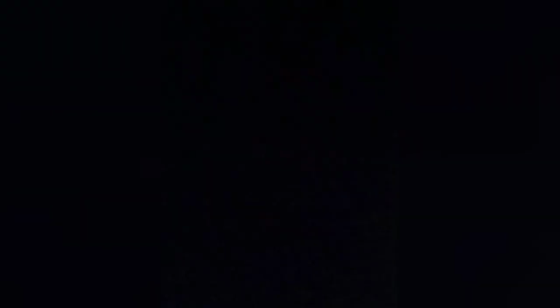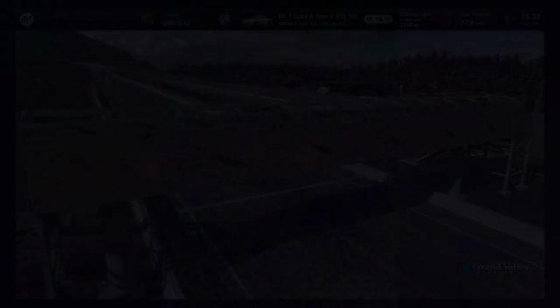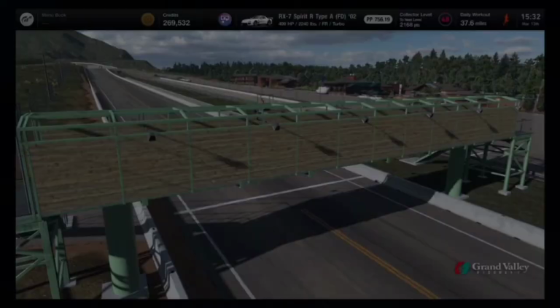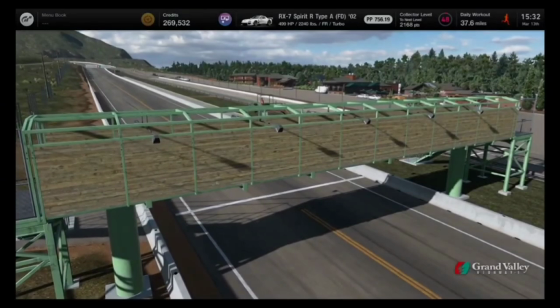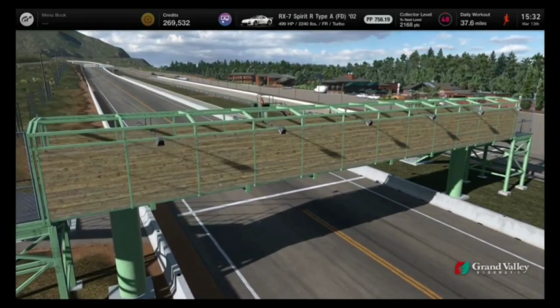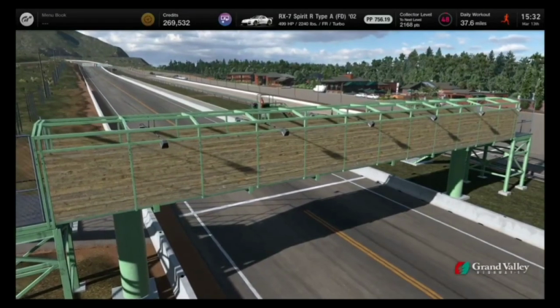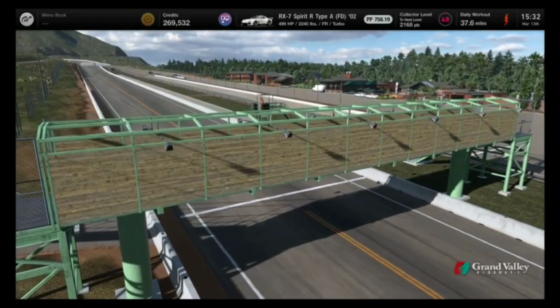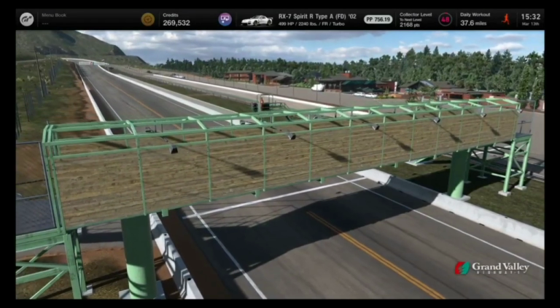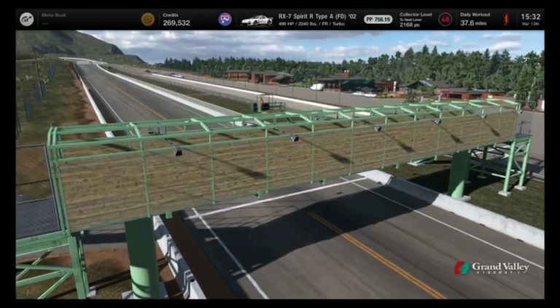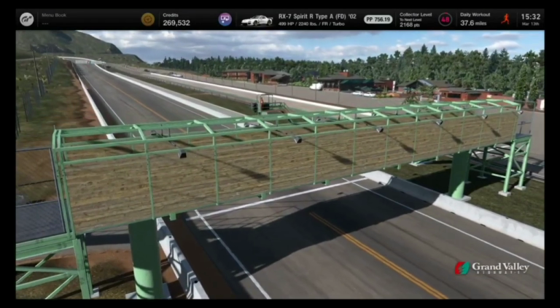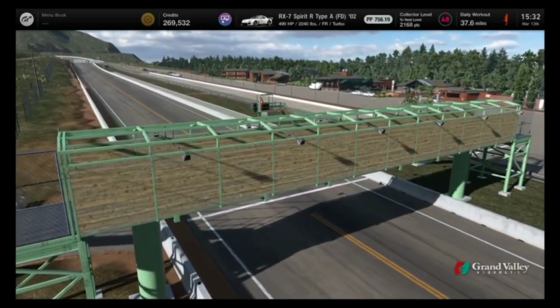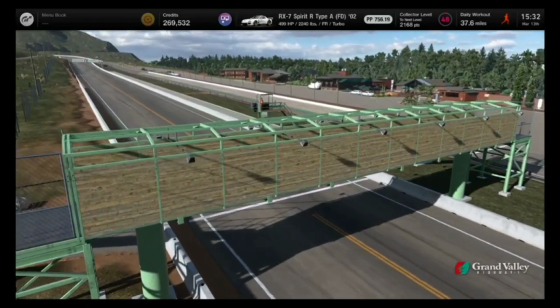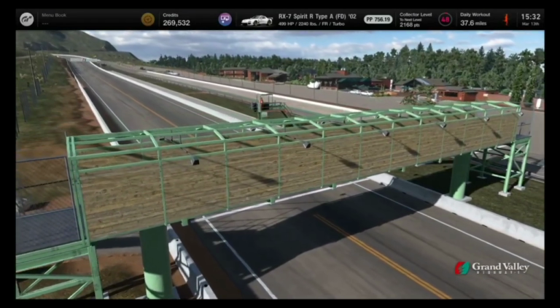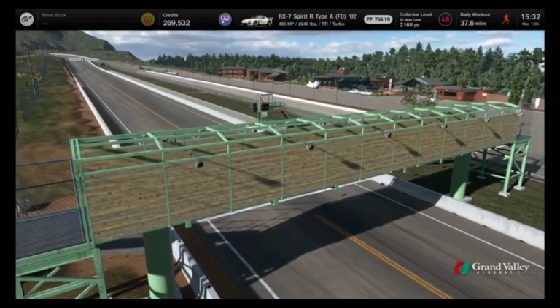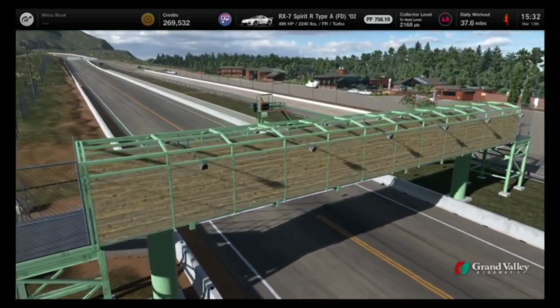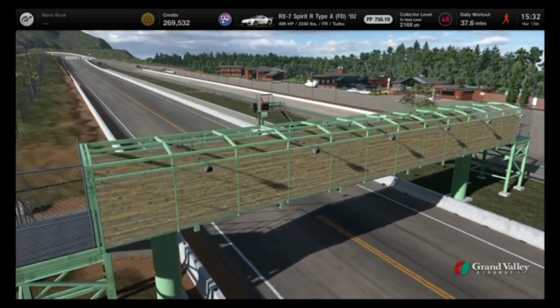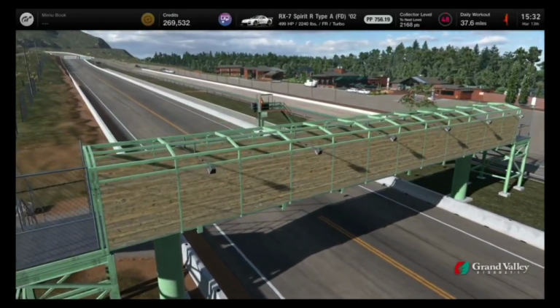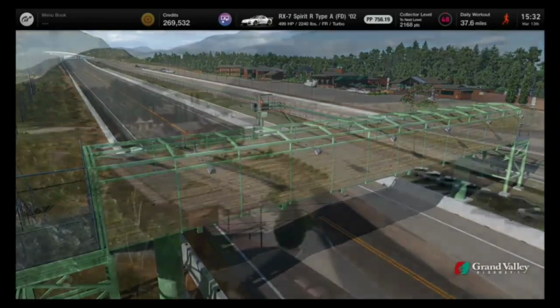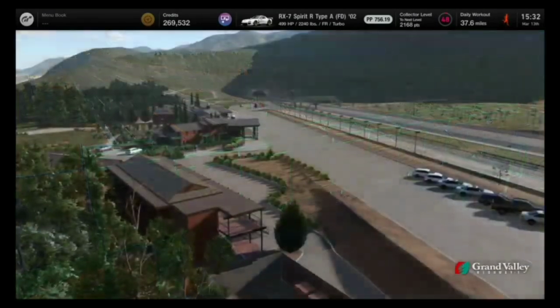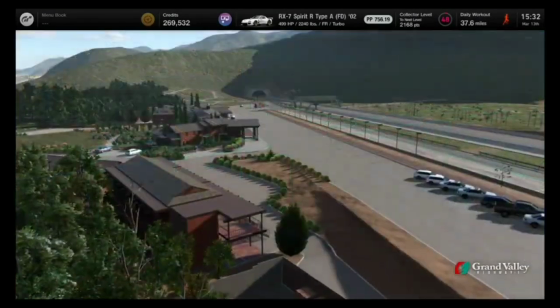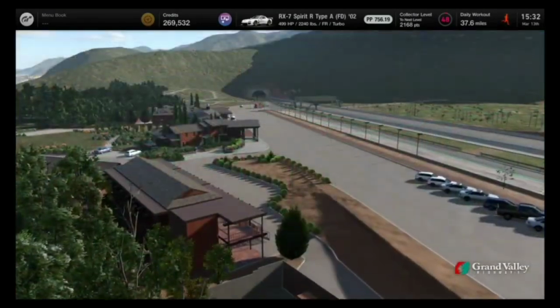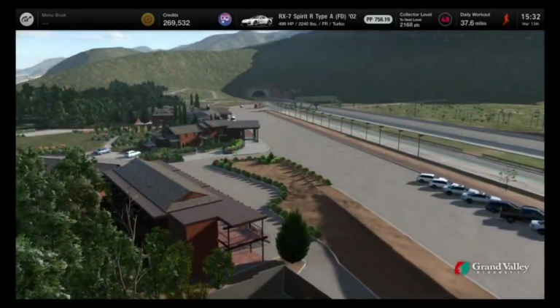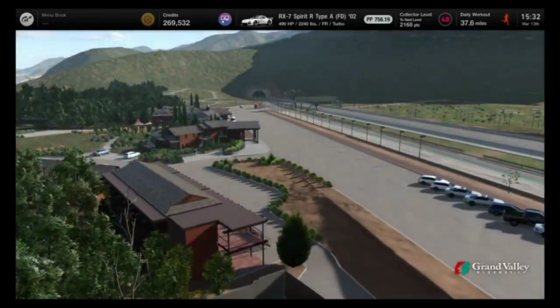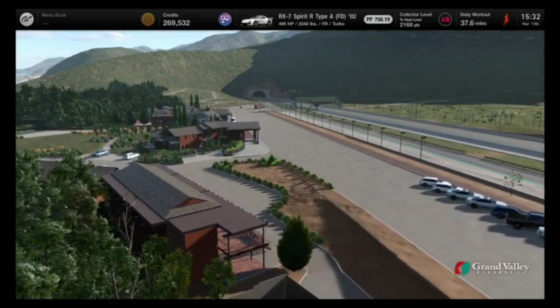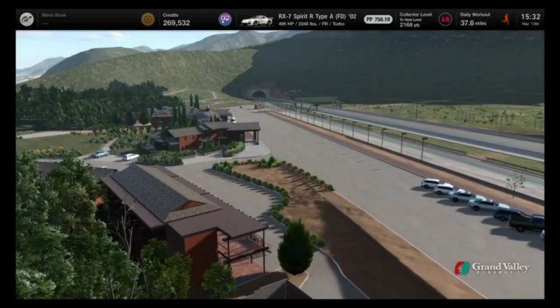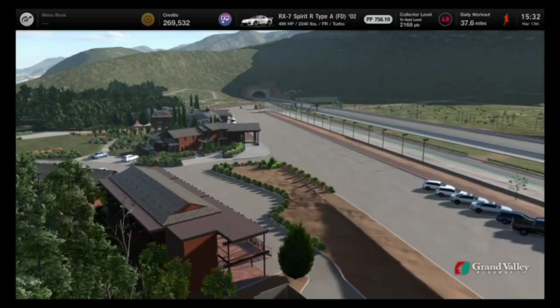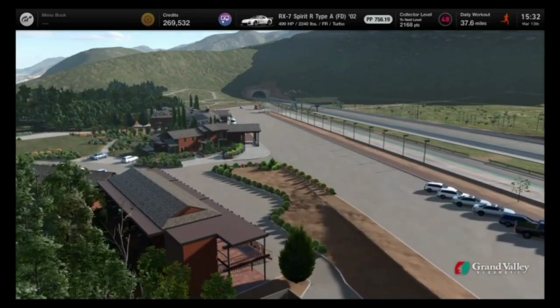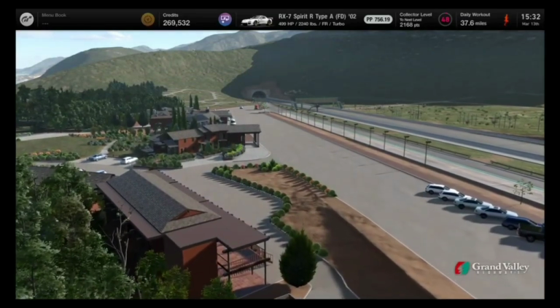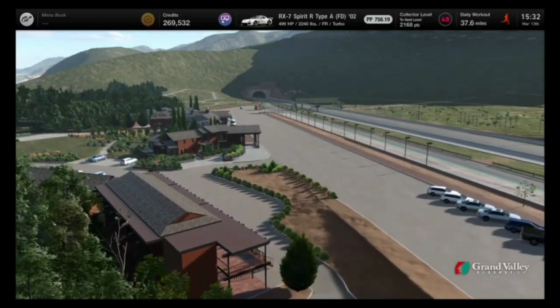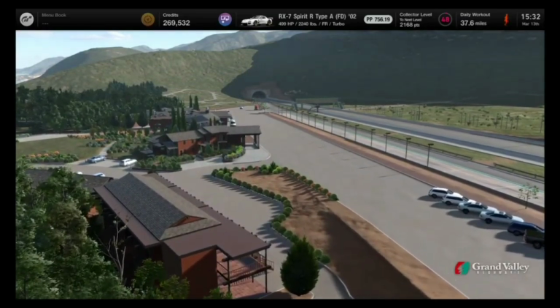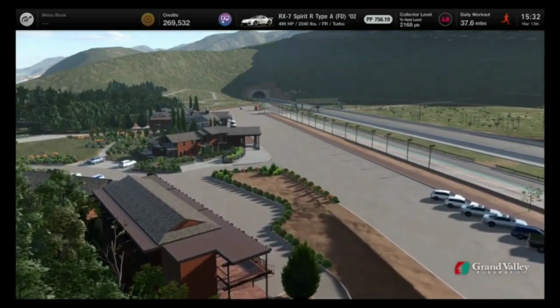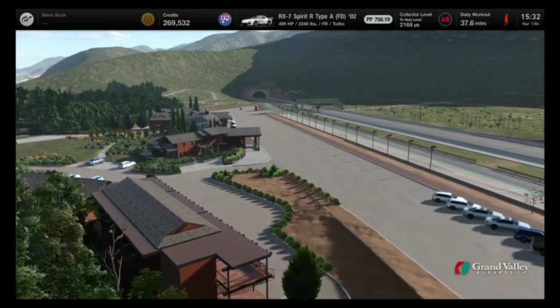This is Countersteer. This is my actual first broadcast with my voice. Let's get into gear ratios.